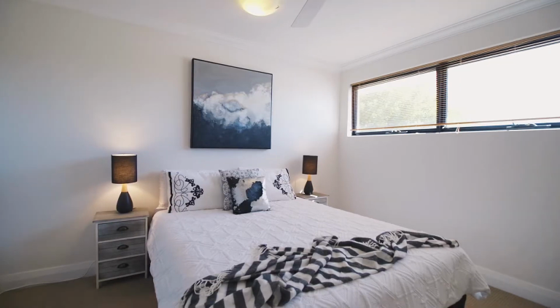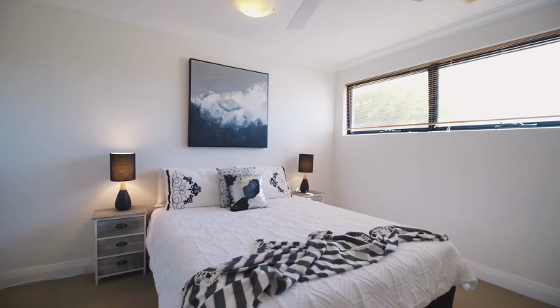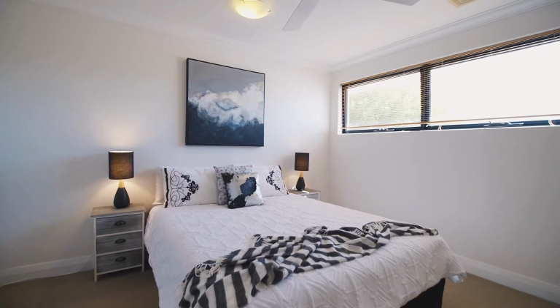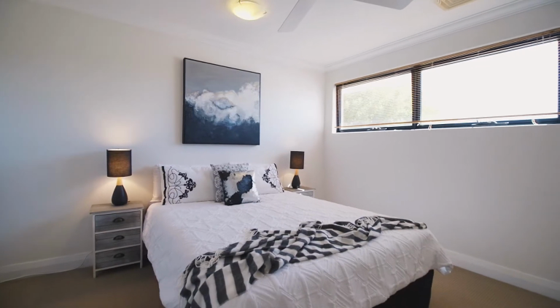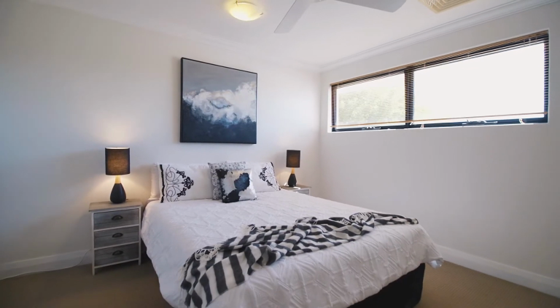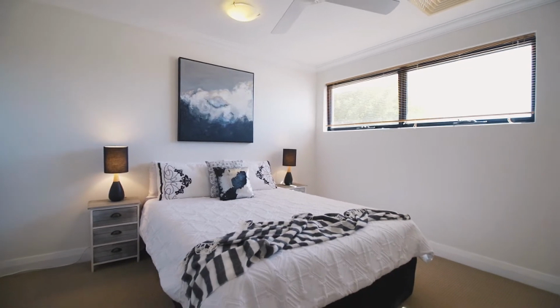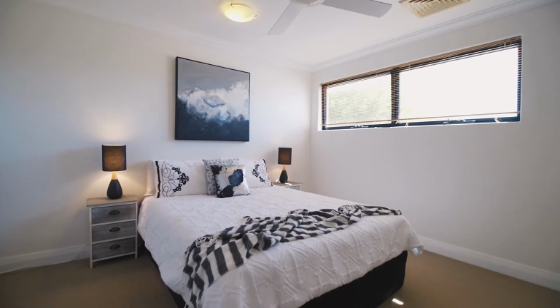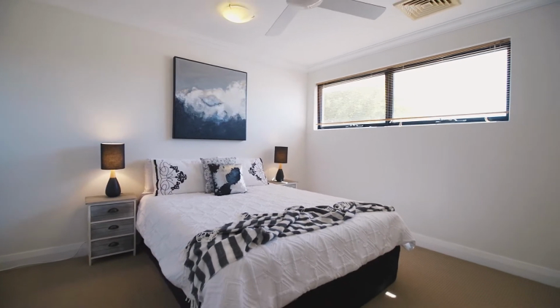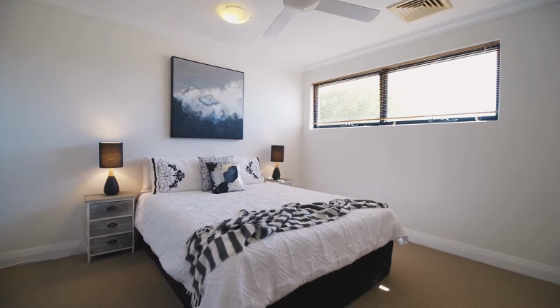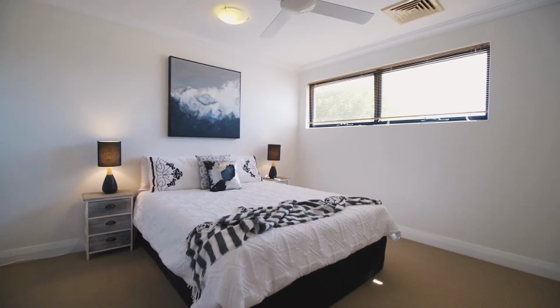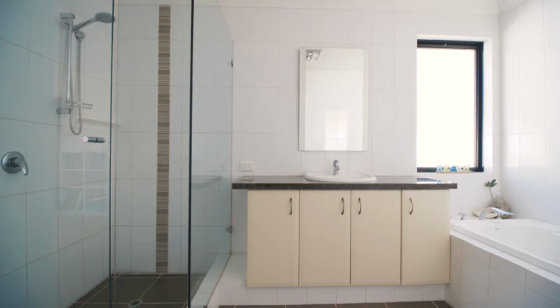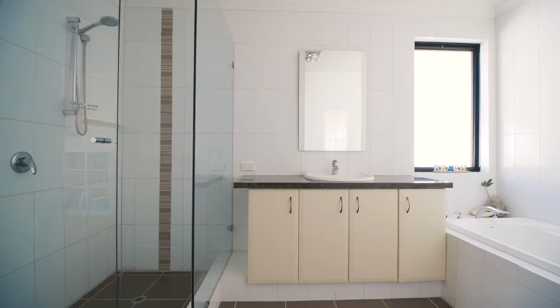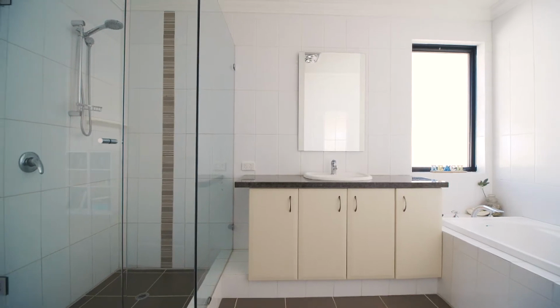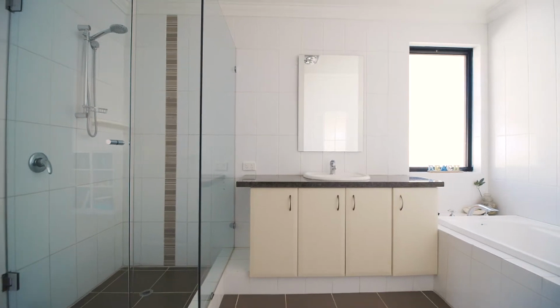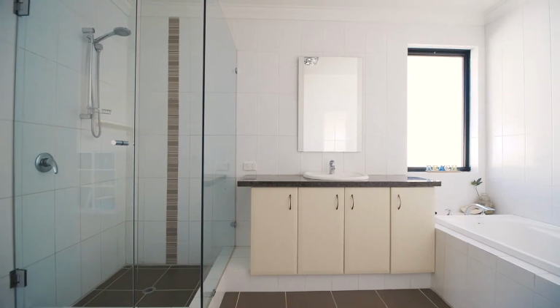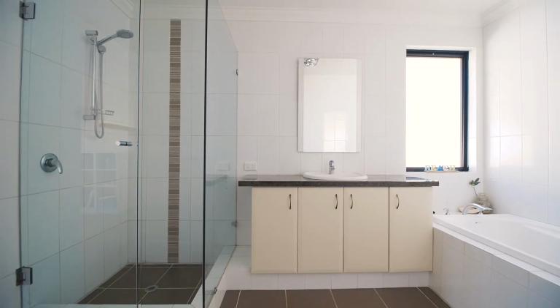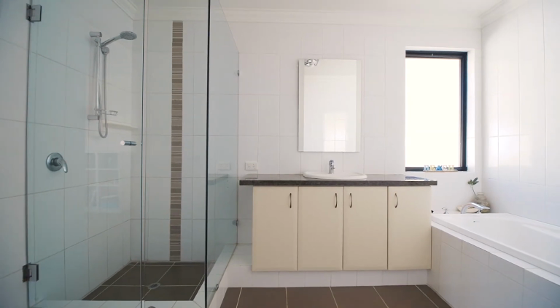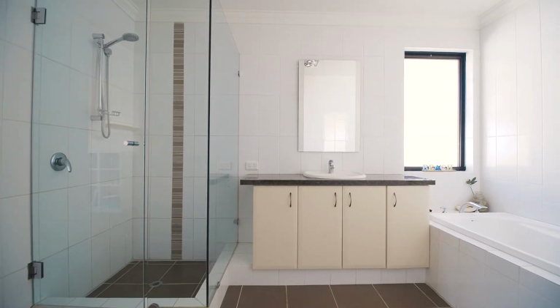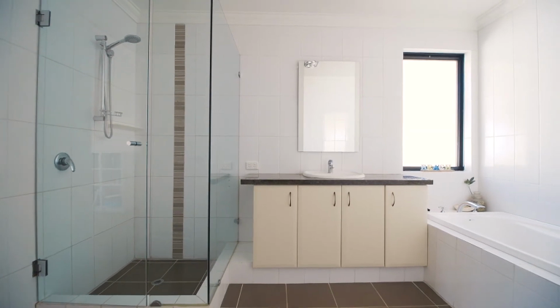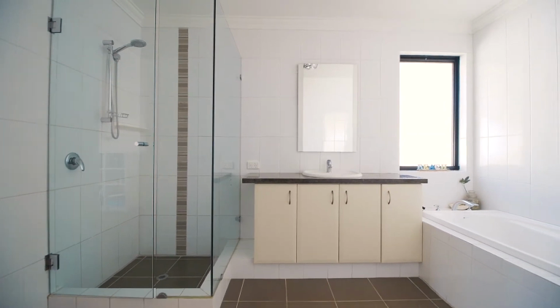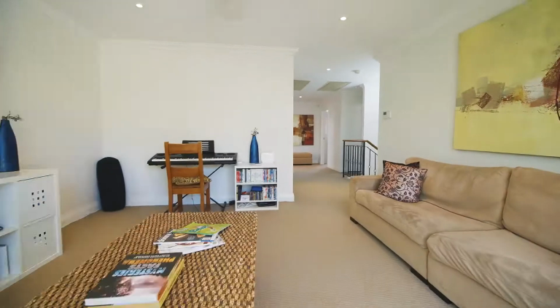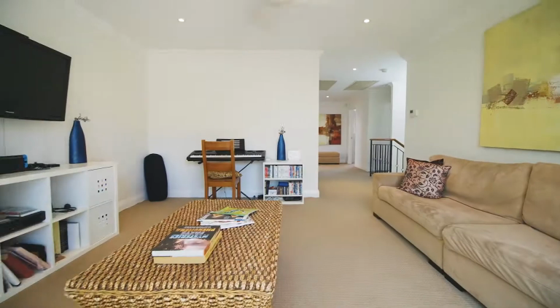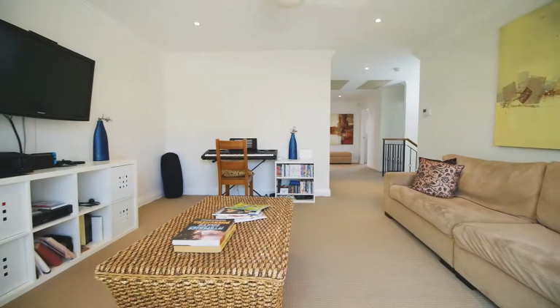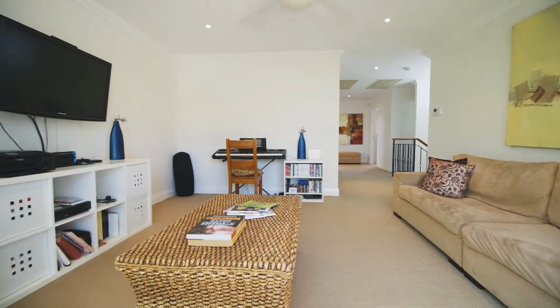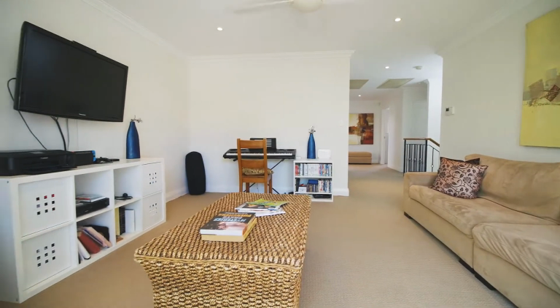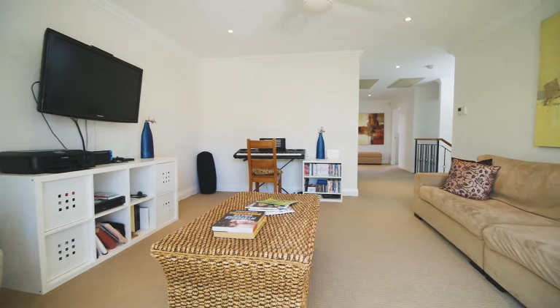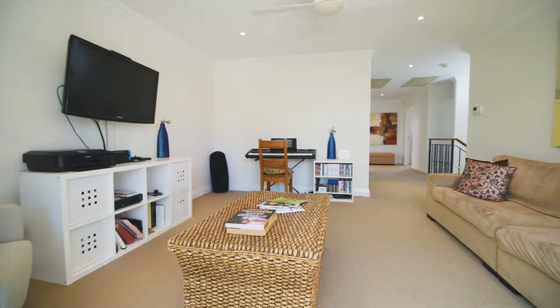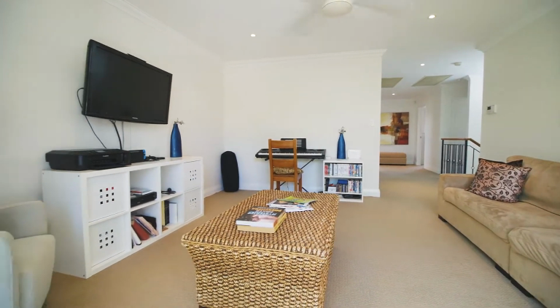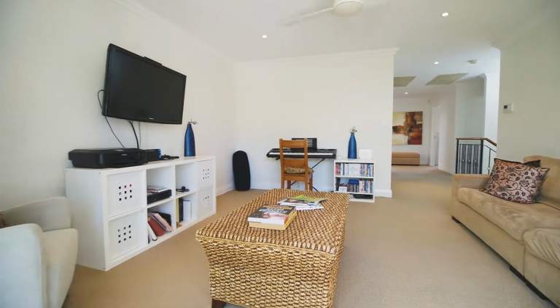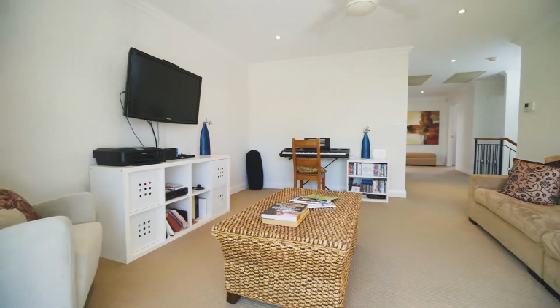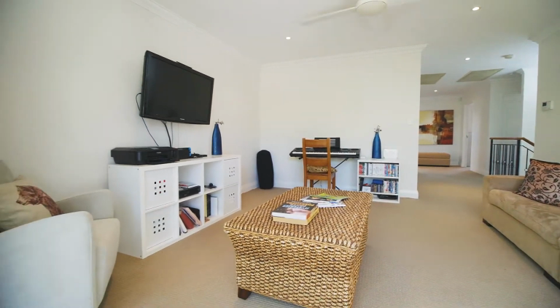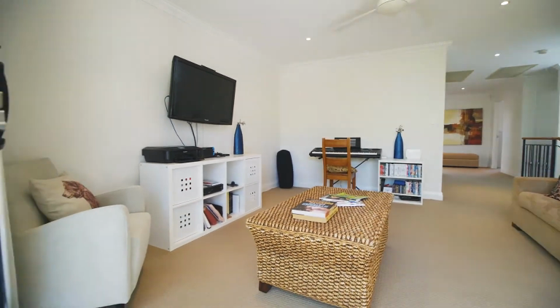Upstairs, there are three good-sized double bedrooms with a central bathroom and a second lounge with its own balcony.